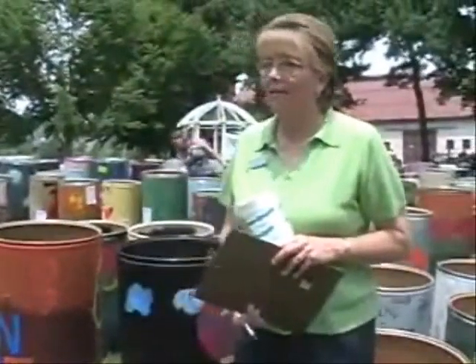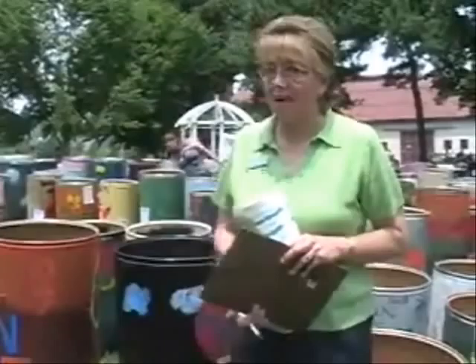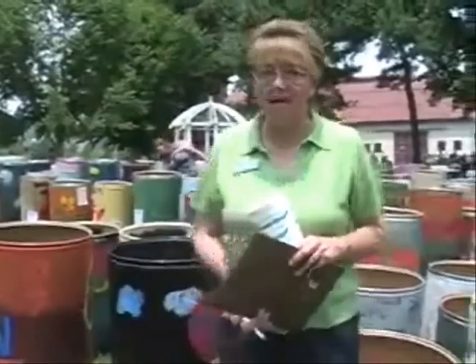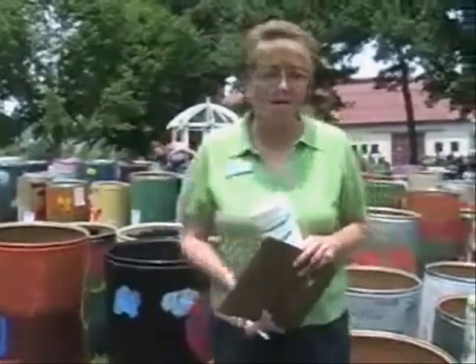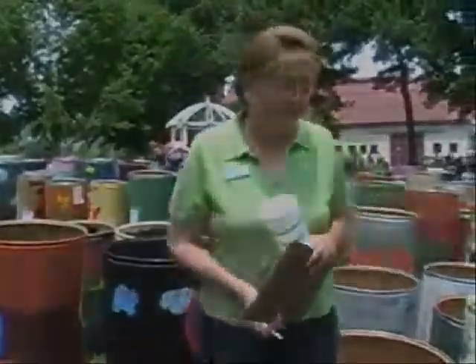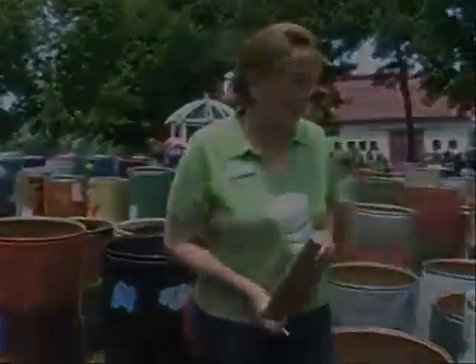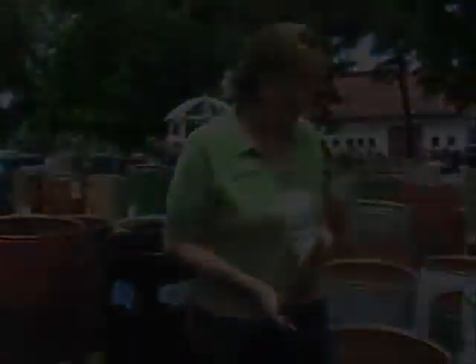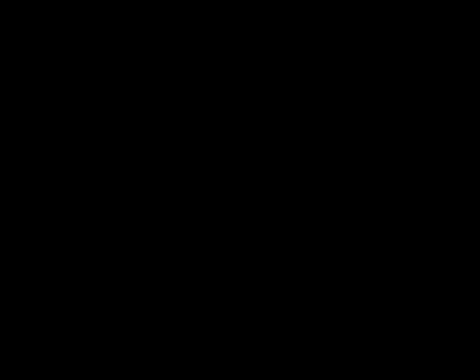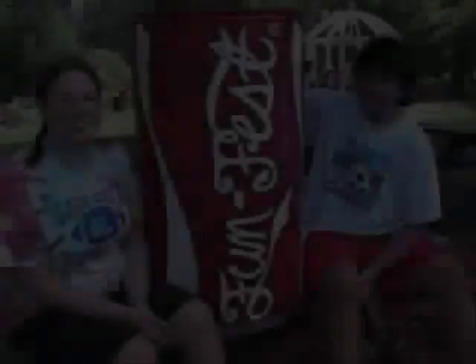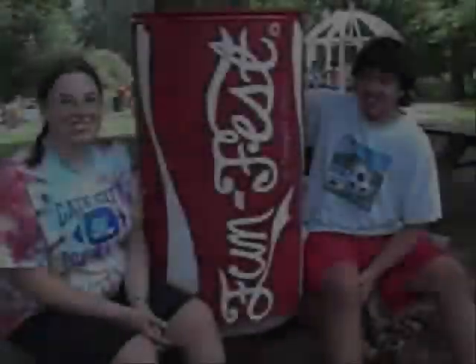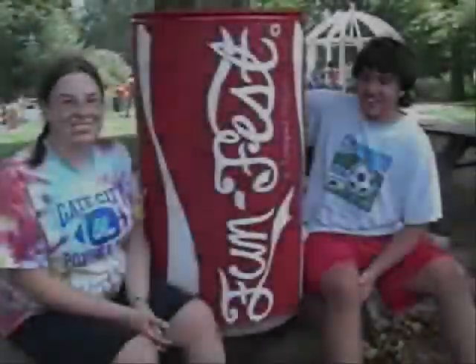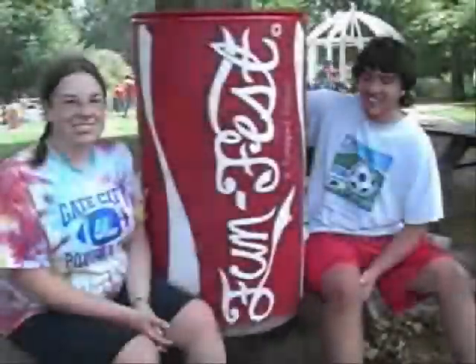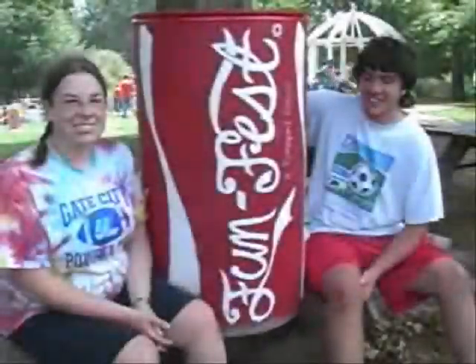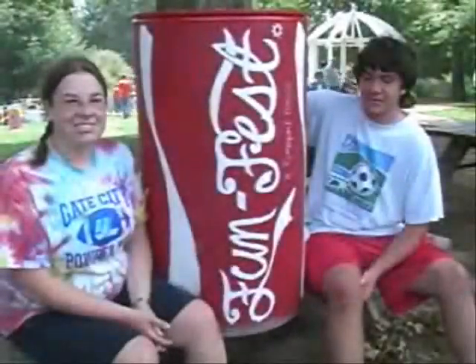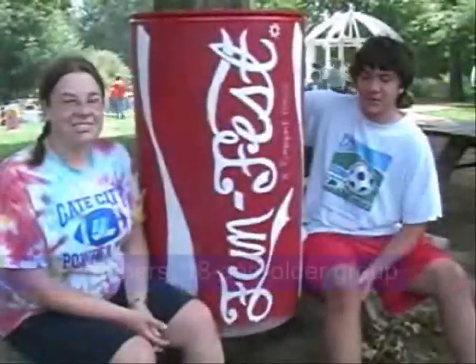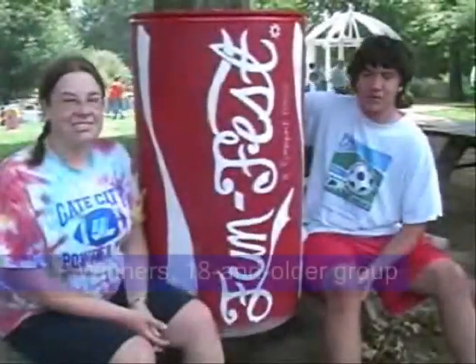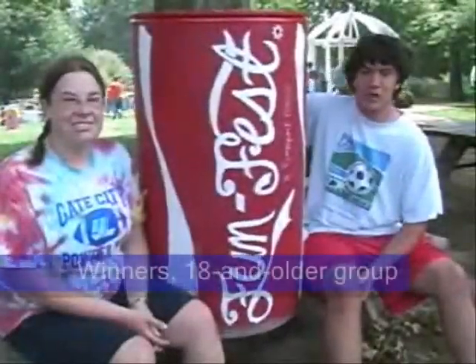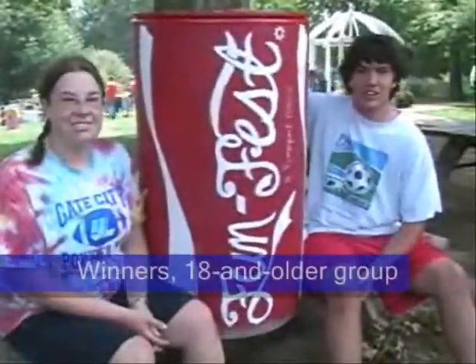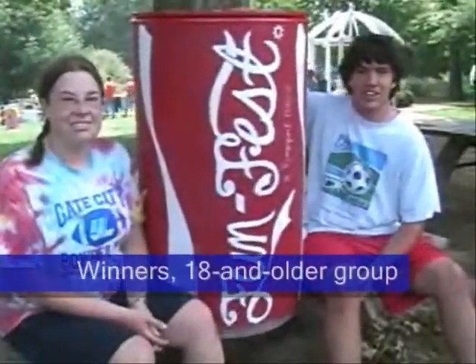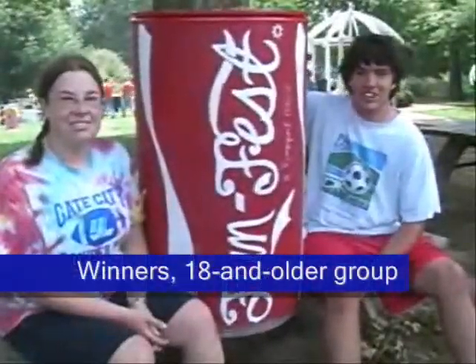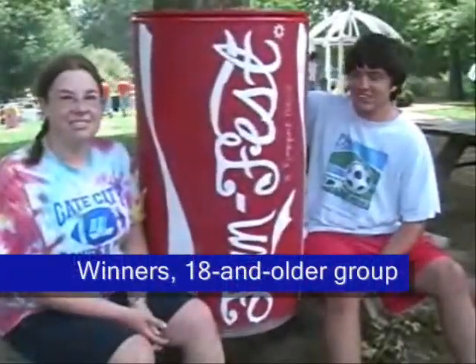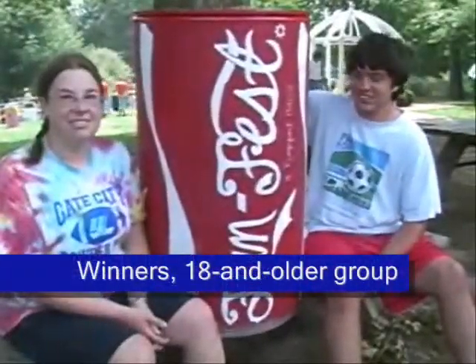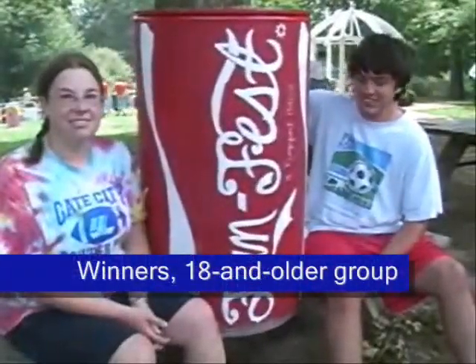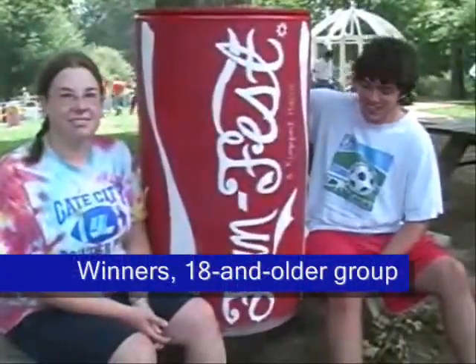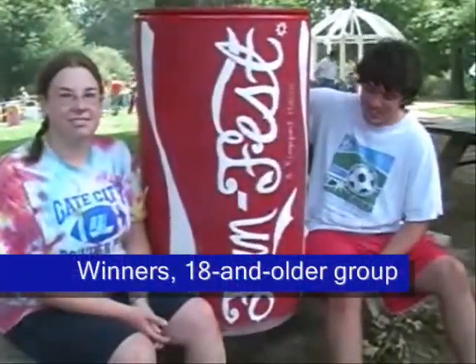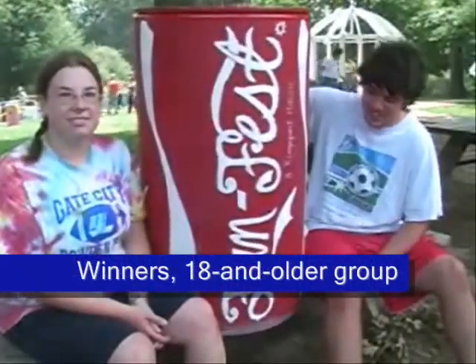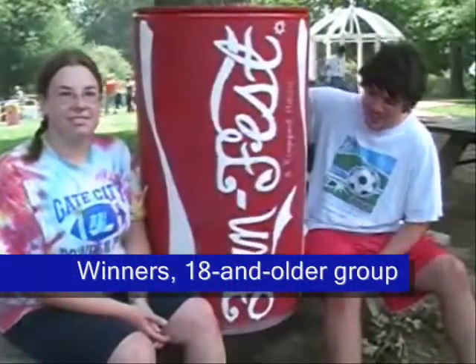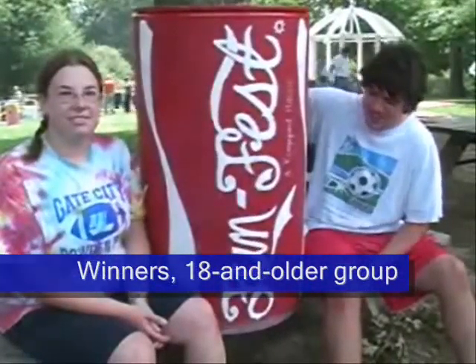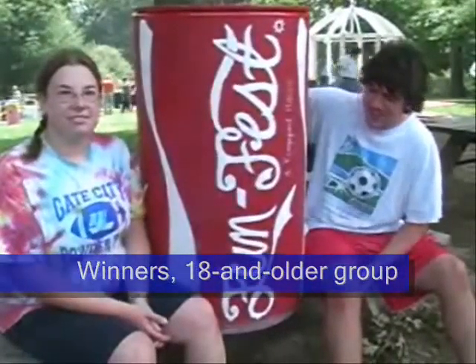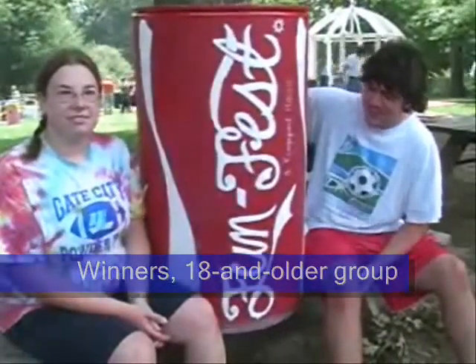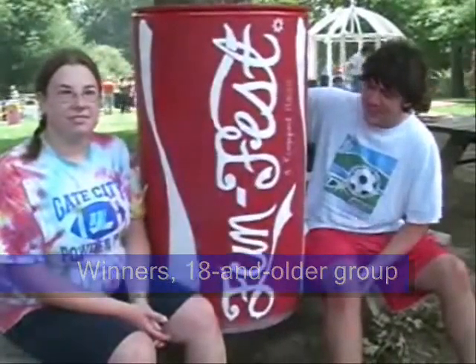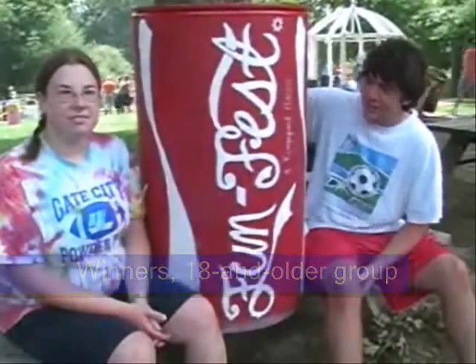There's so much creativity here, it's going to be a very hard decision. You're trying to think of something that would work well on the cylinder.